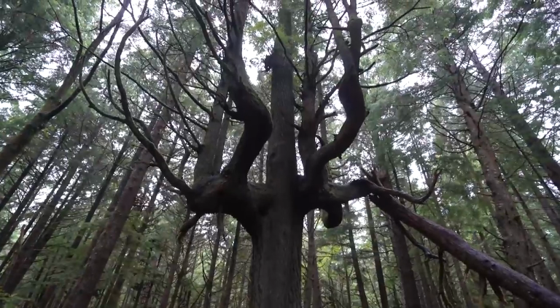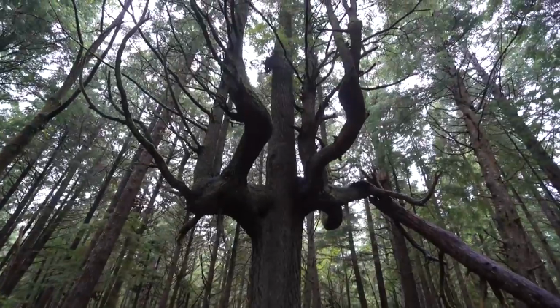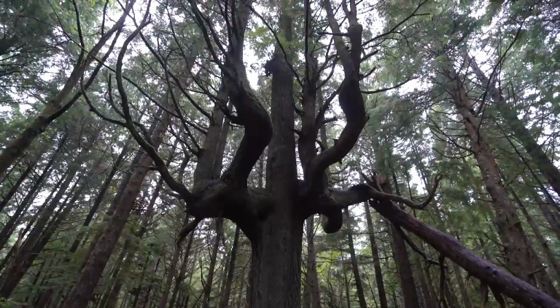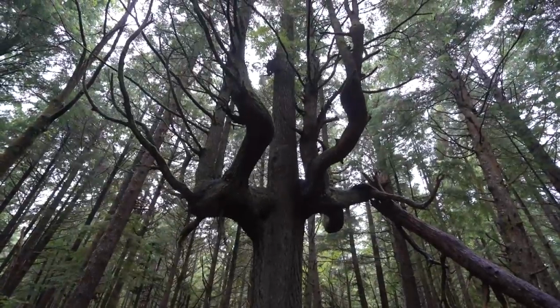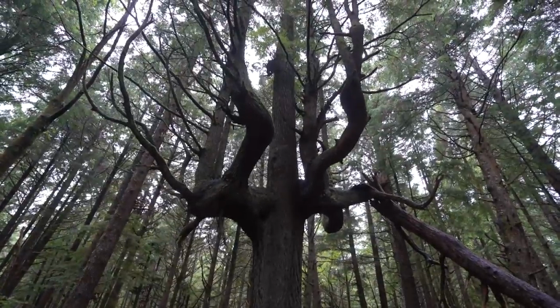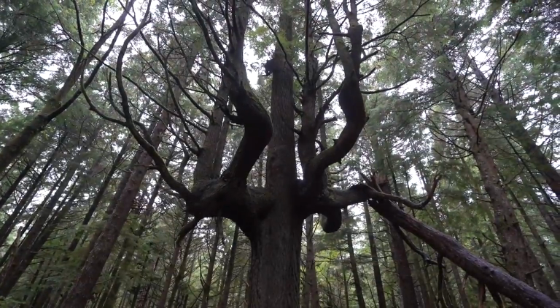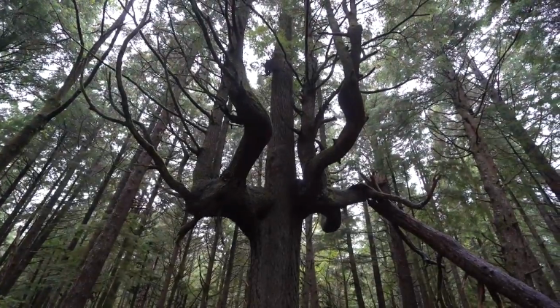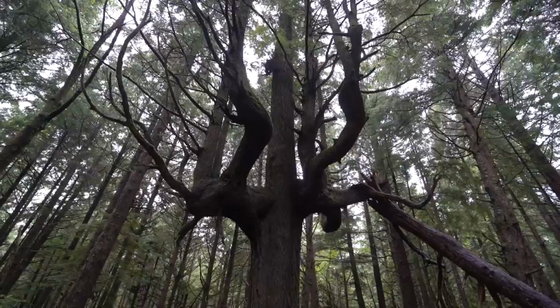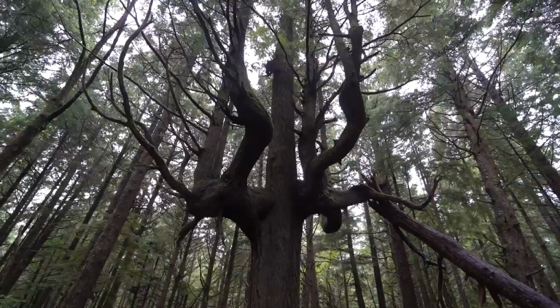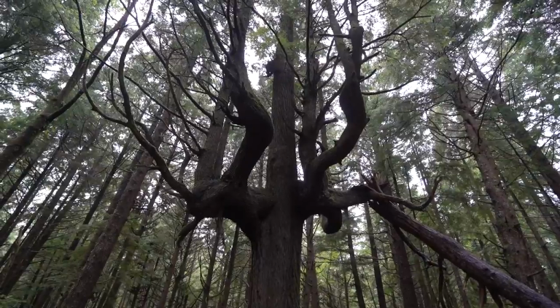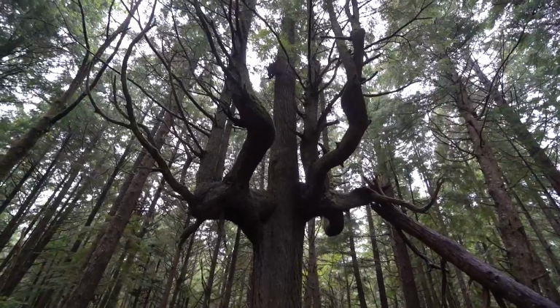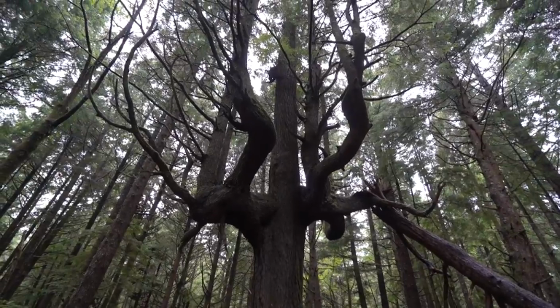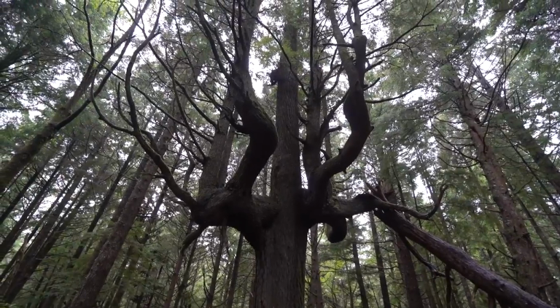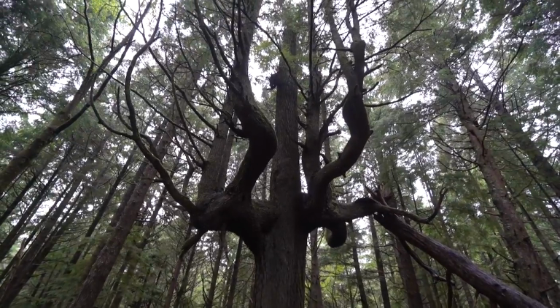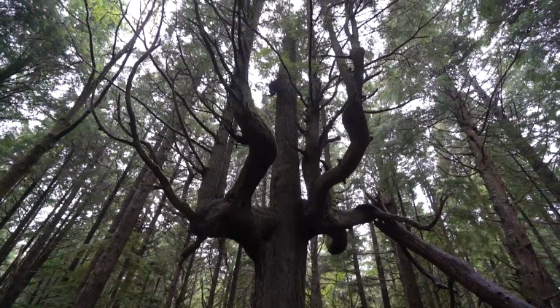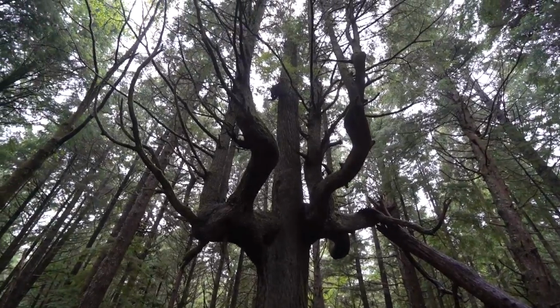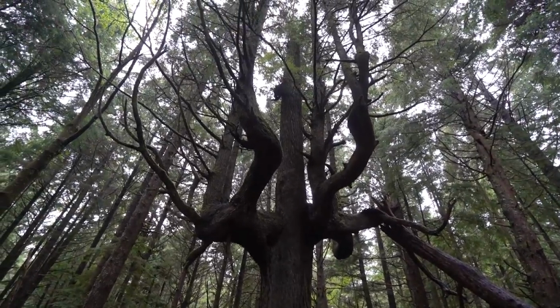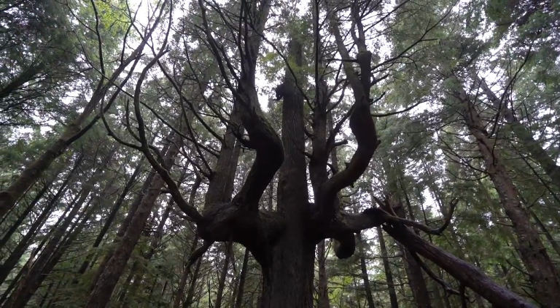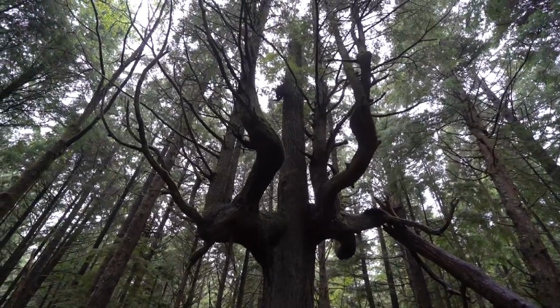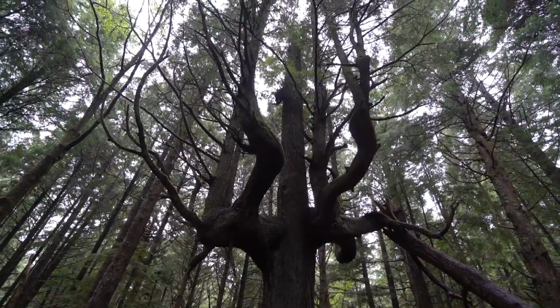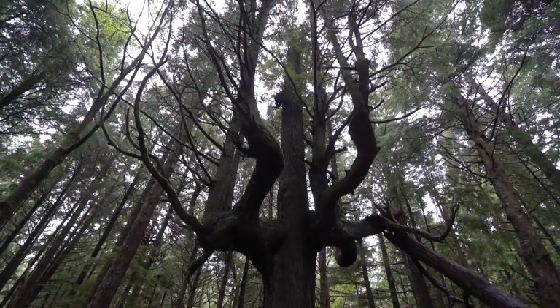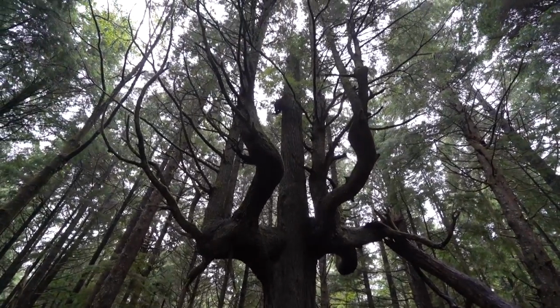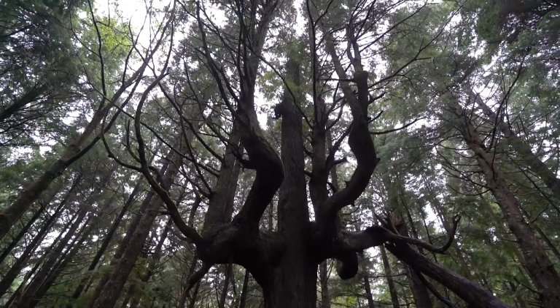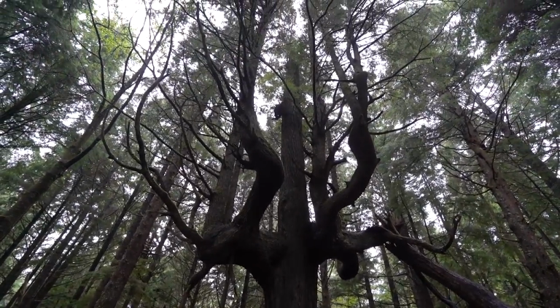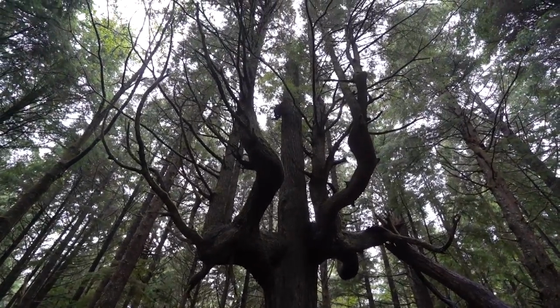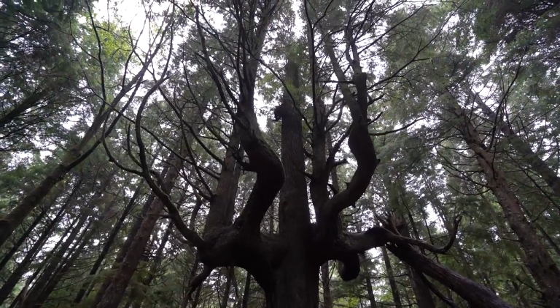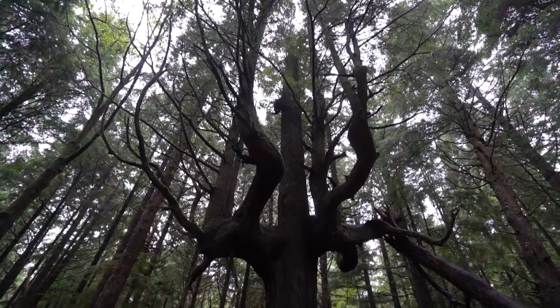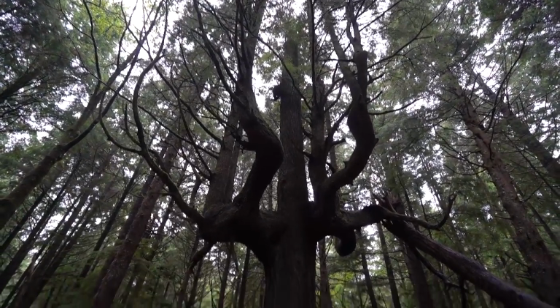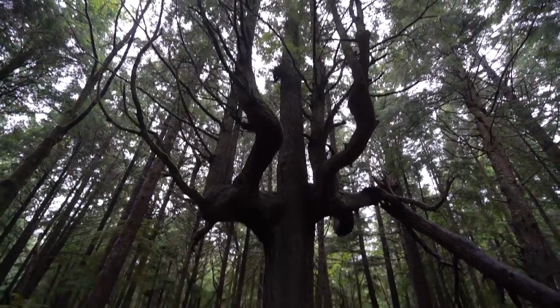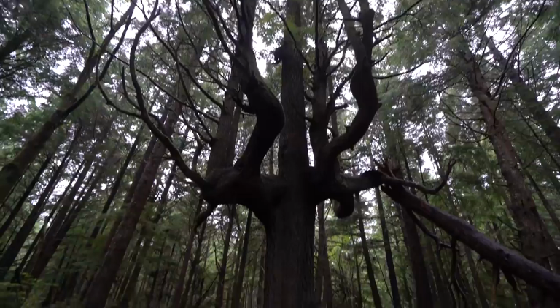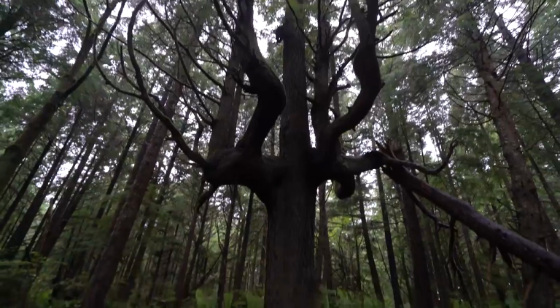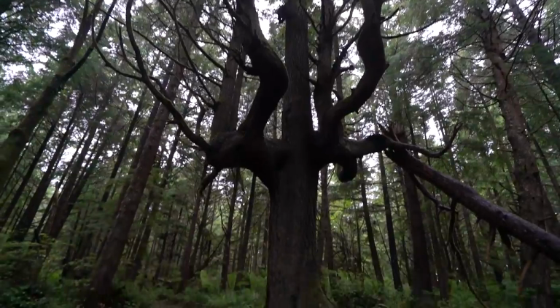Check out this tree — it's like a candle holder. It's got like trees on trees on trees. That is so cool.